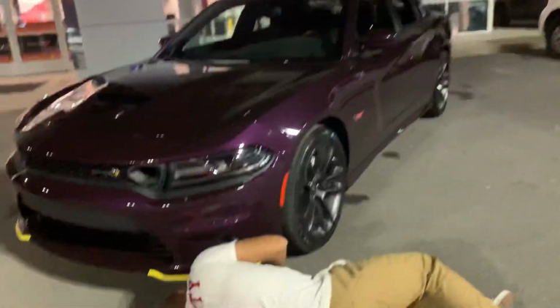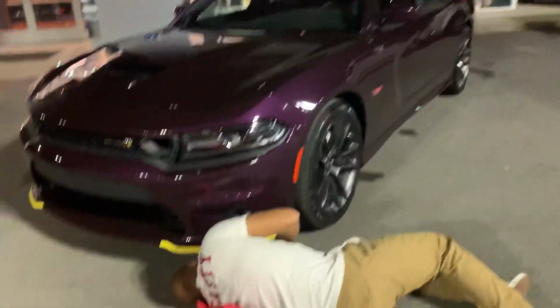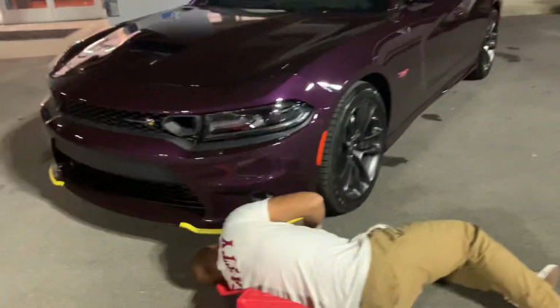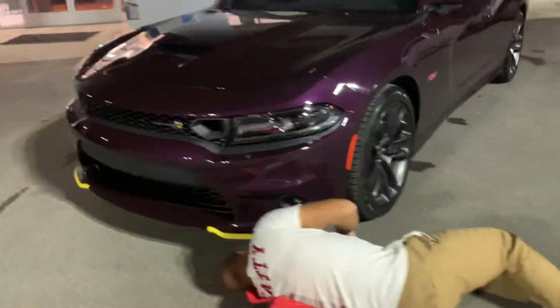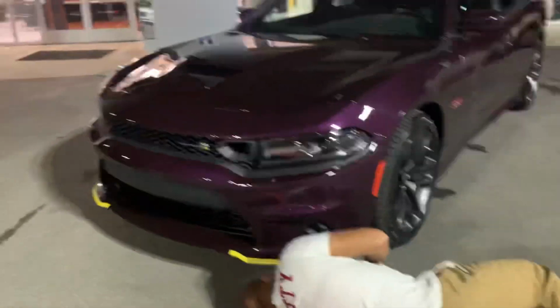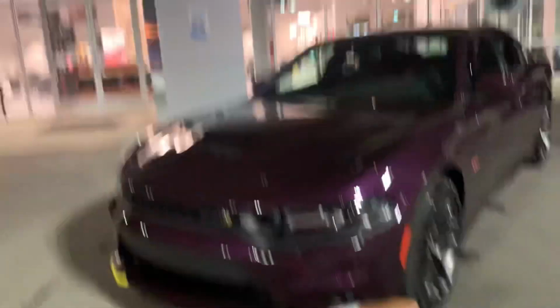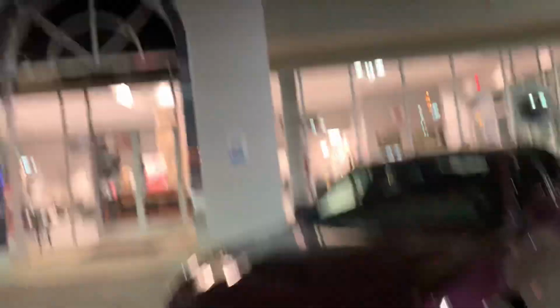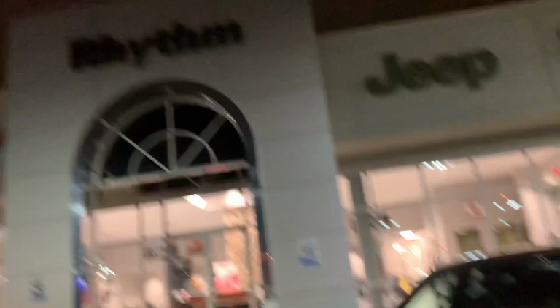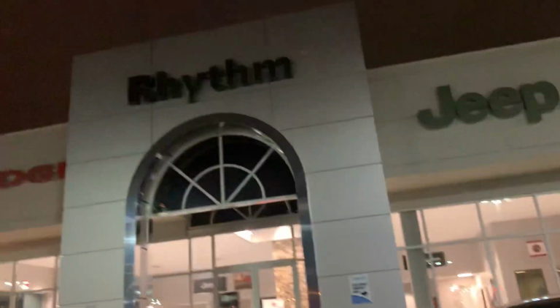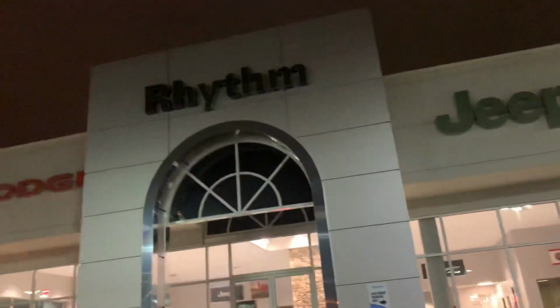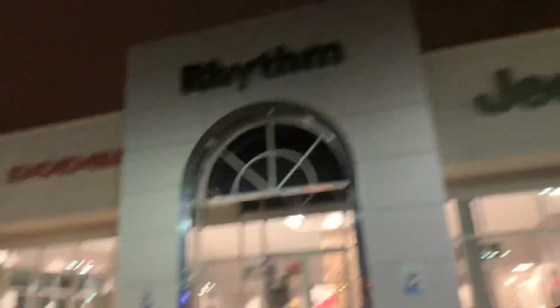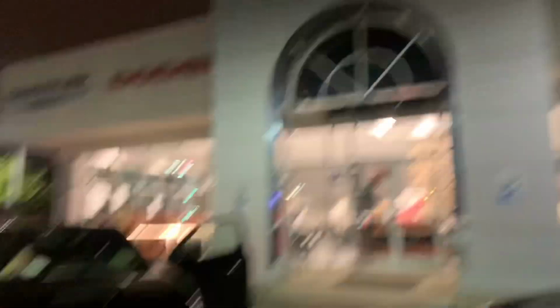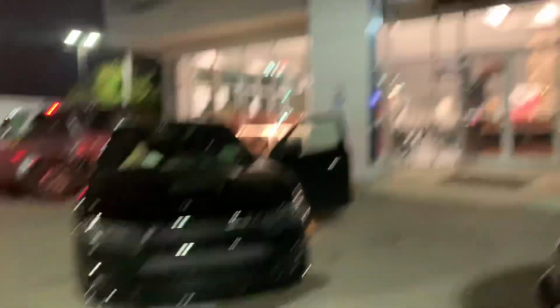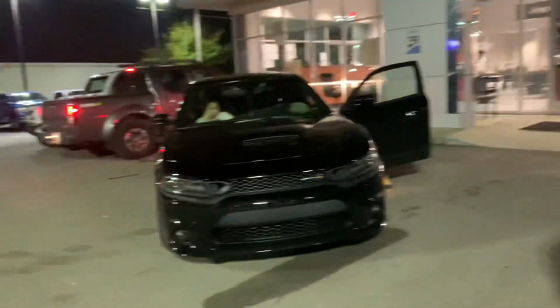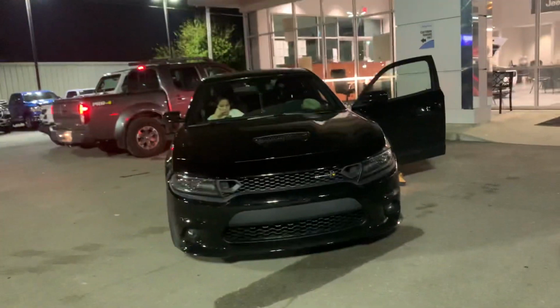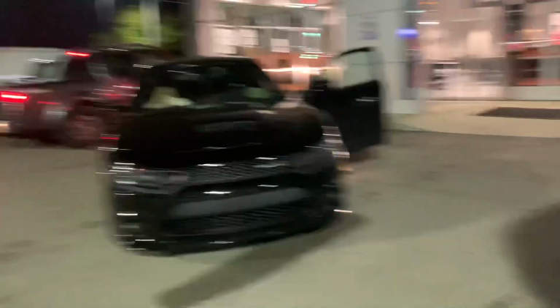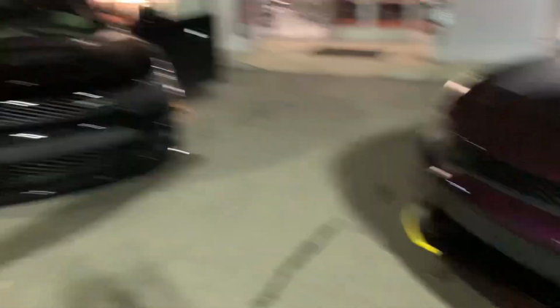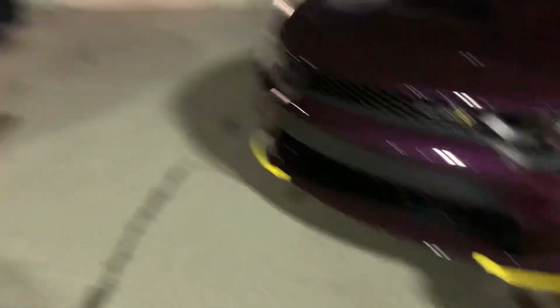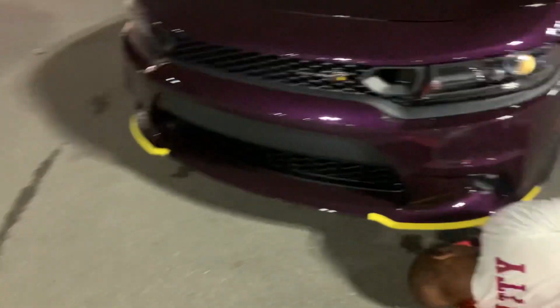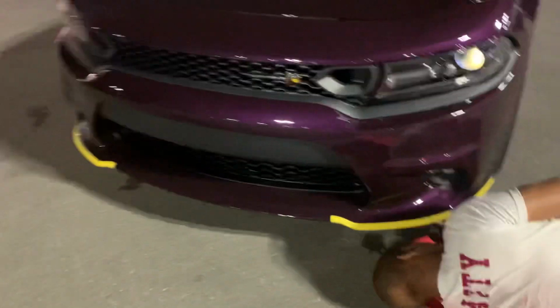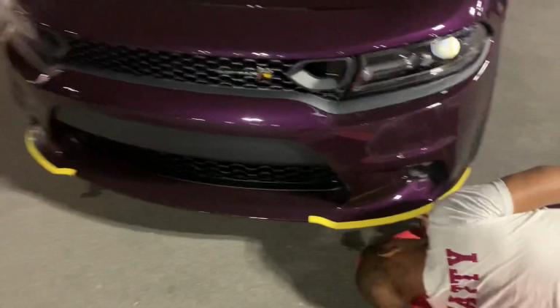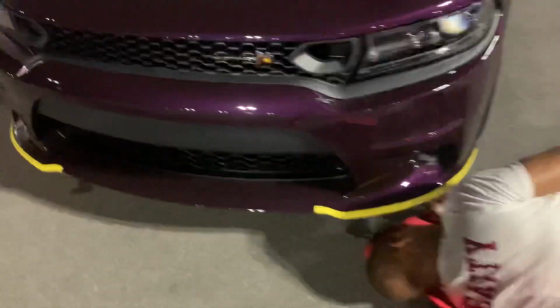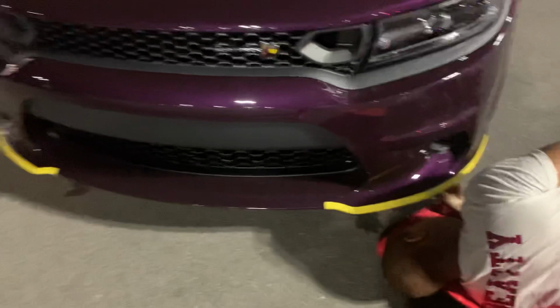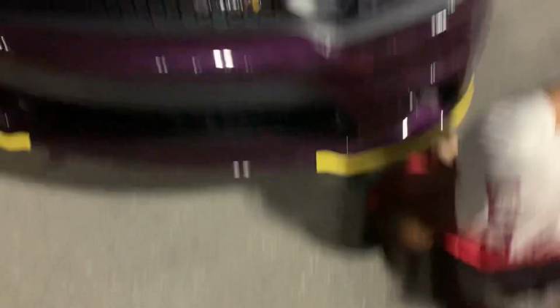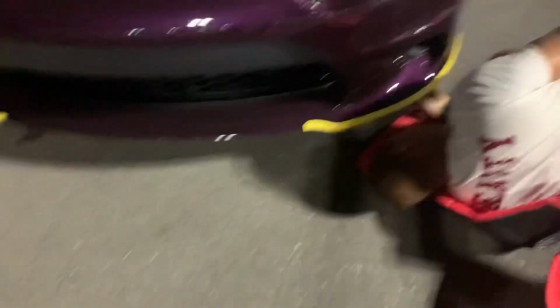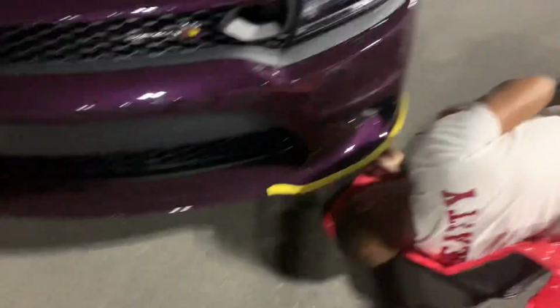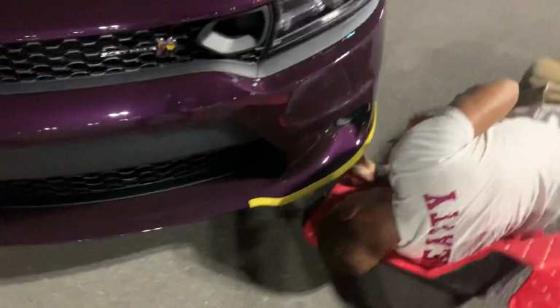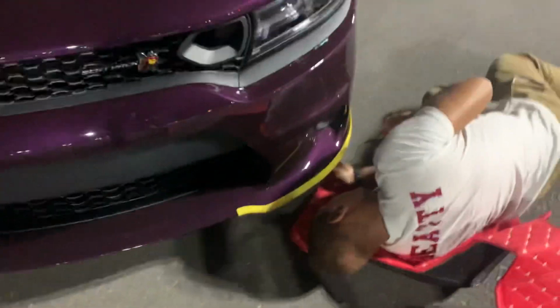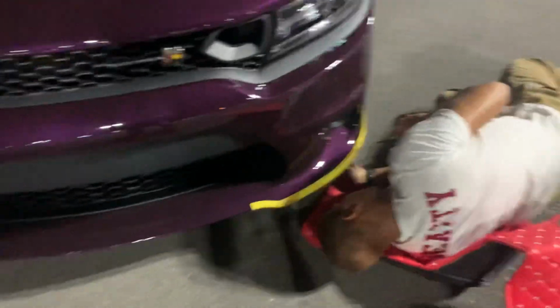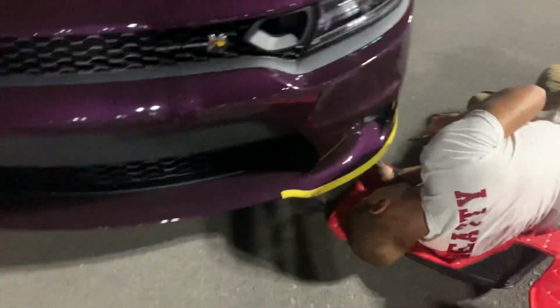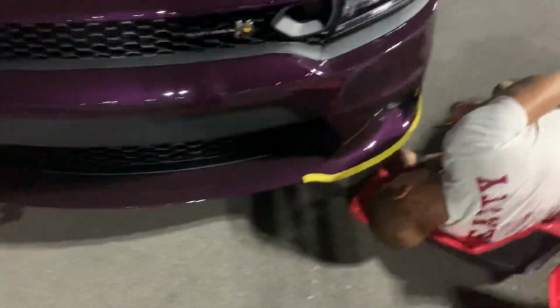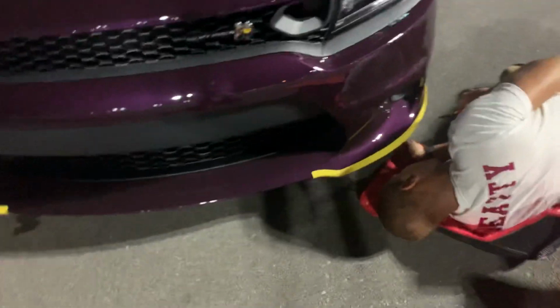We're at the dealership right now — his Scat Pack, my Scat Pack. We're about to take the splitter guards off.